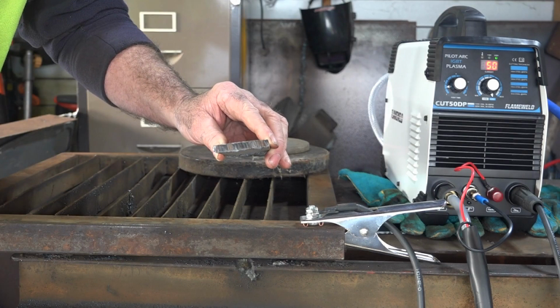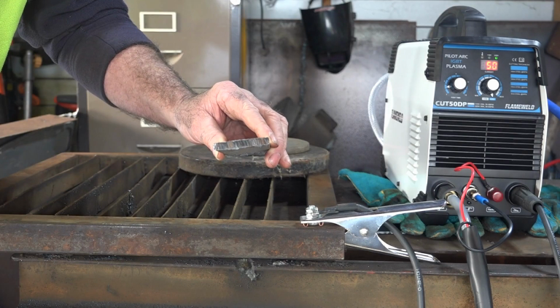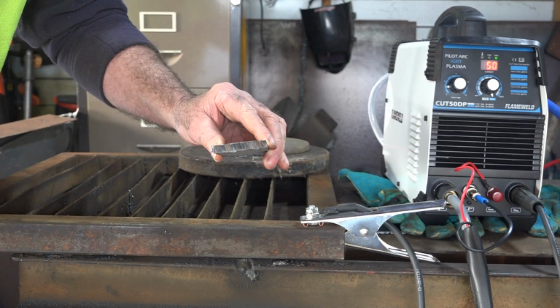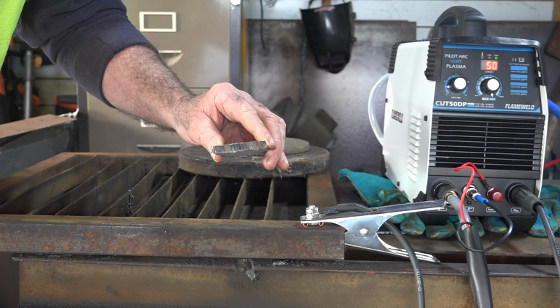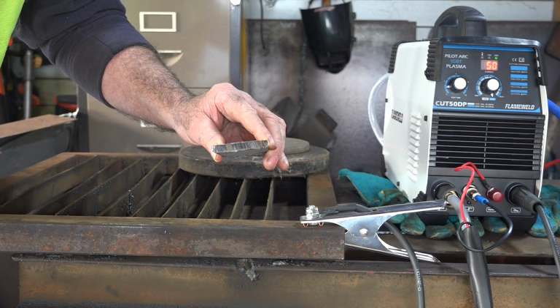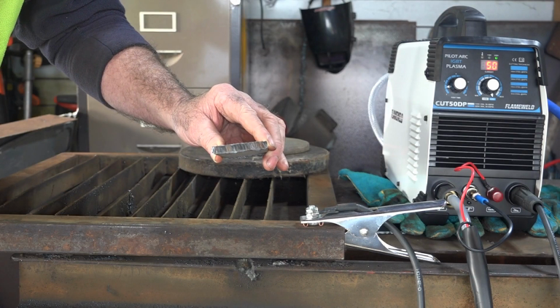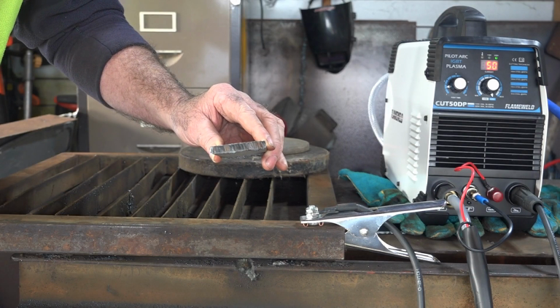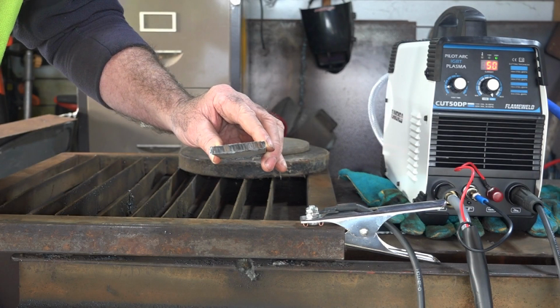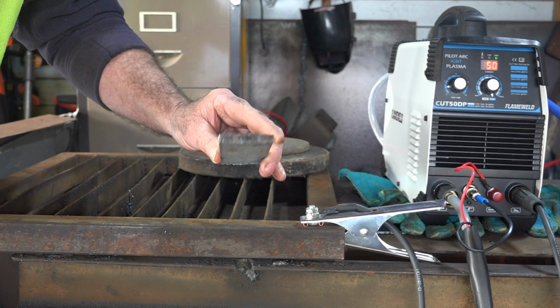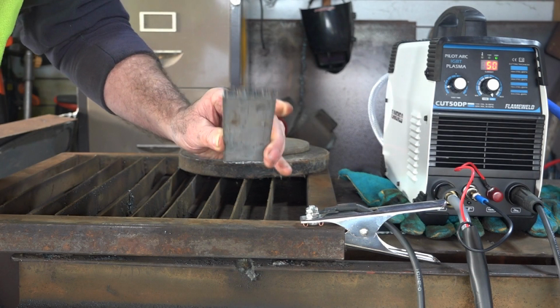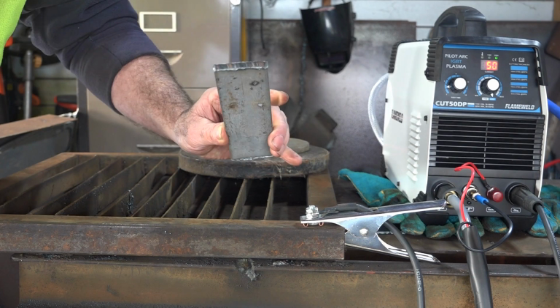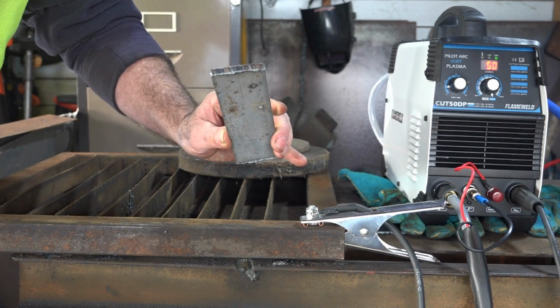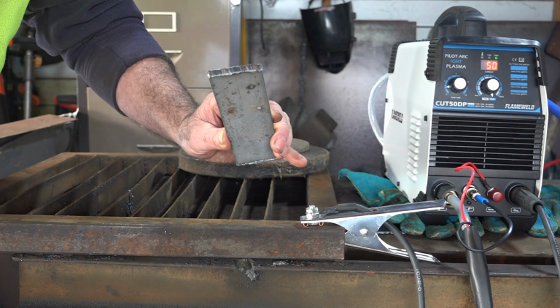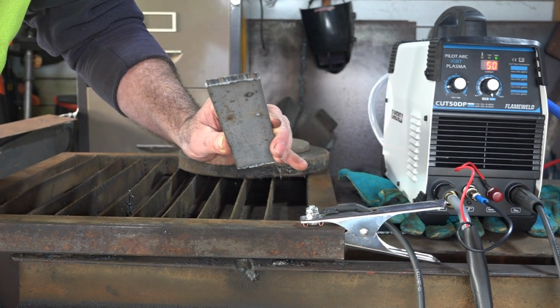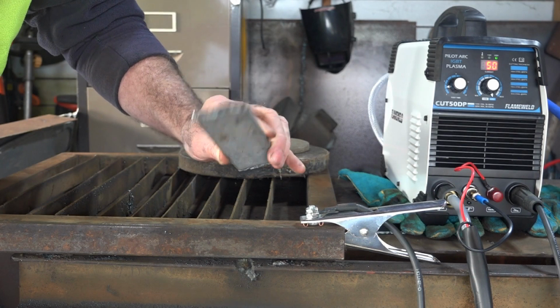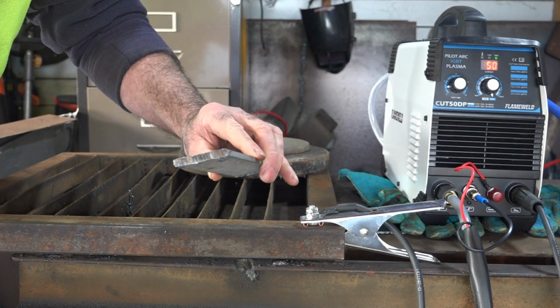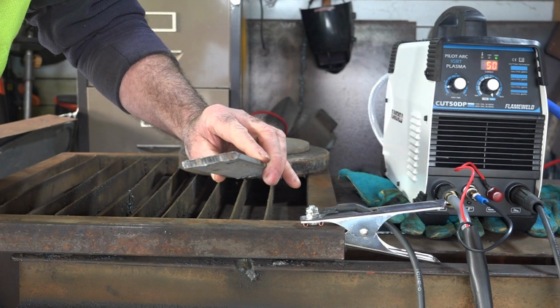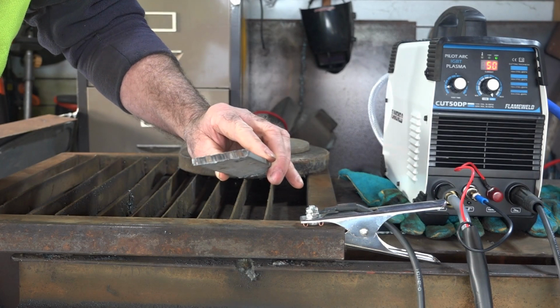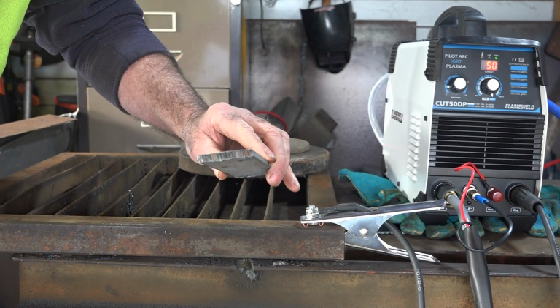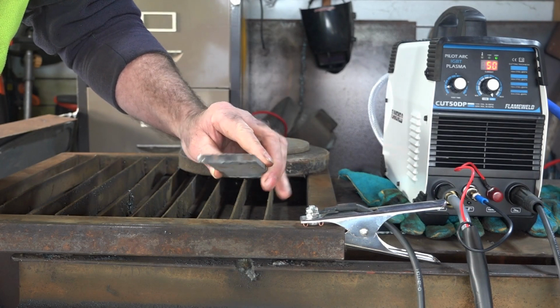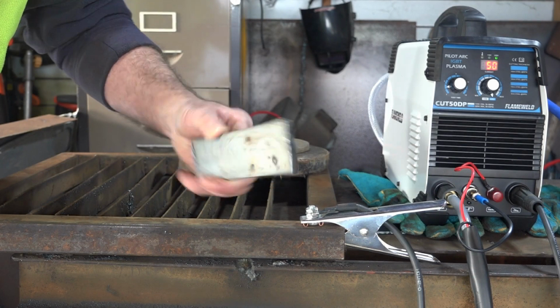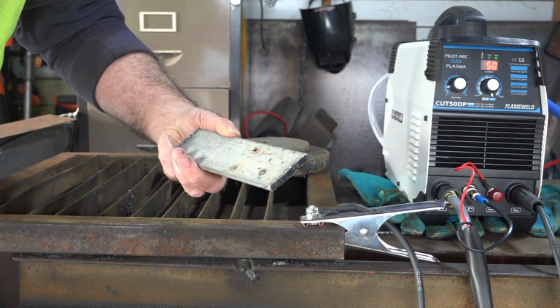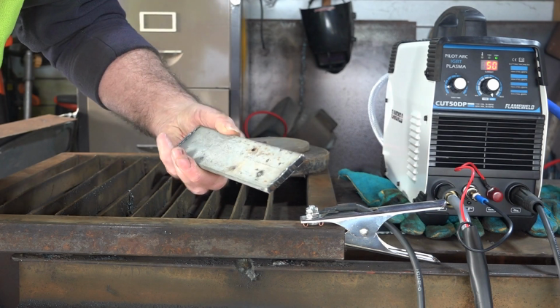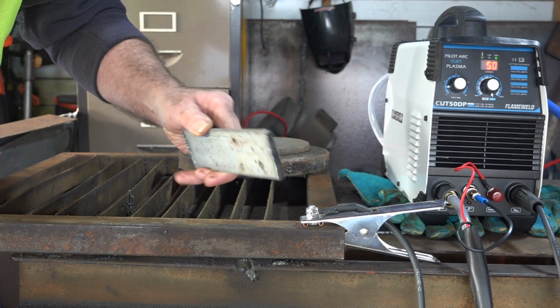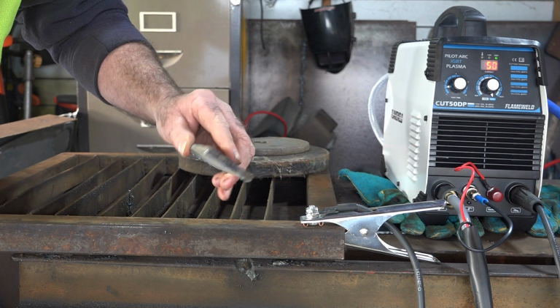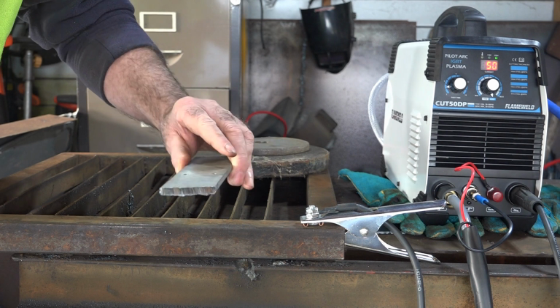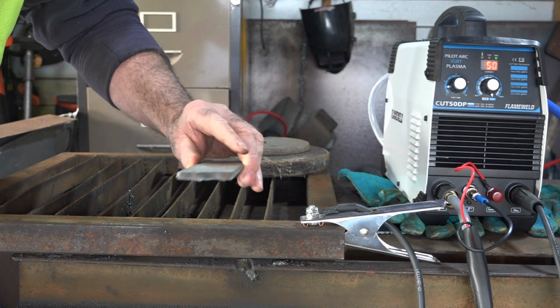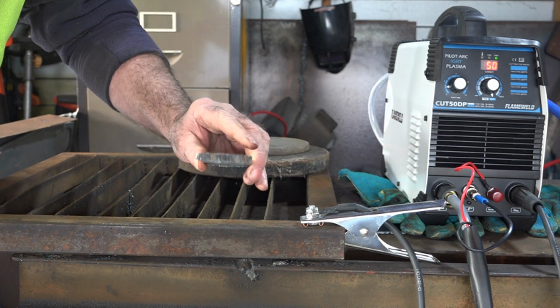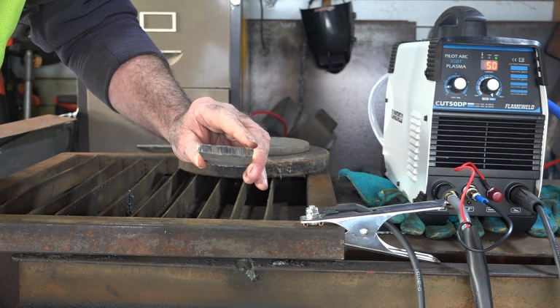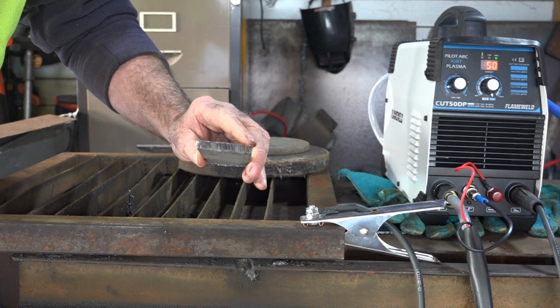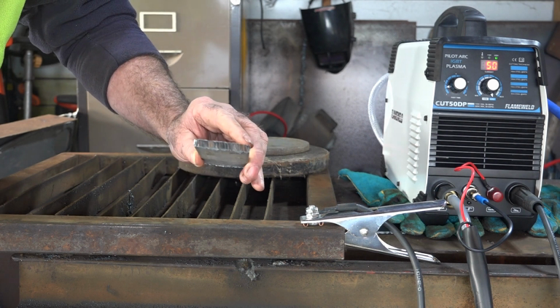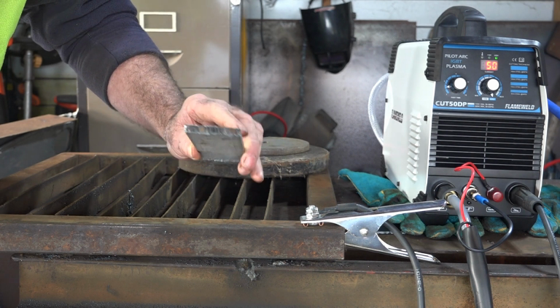Piece of cake guys, not a problem at all. About a quarter of an inch or so — no worries. Cut that all day, I reckon.